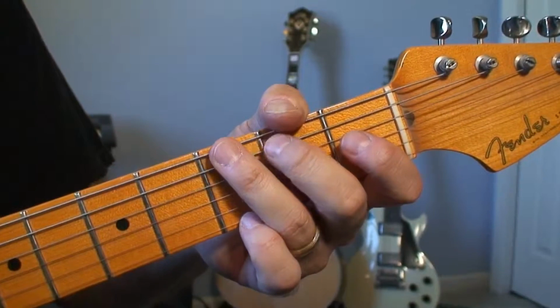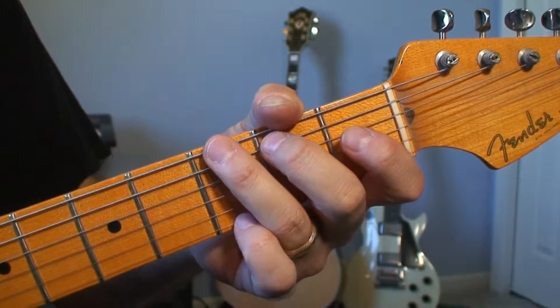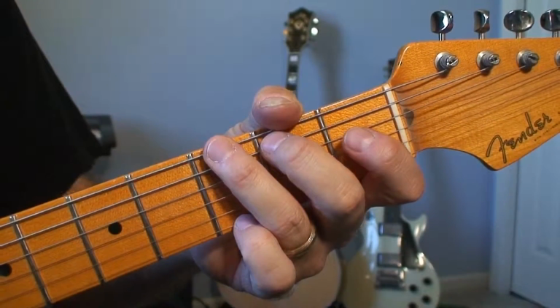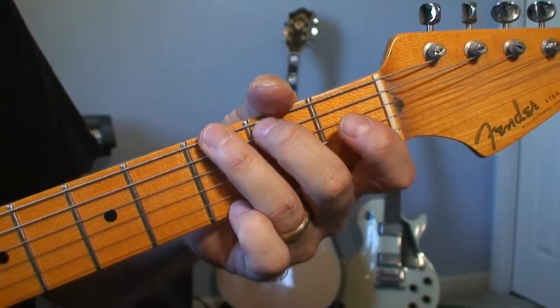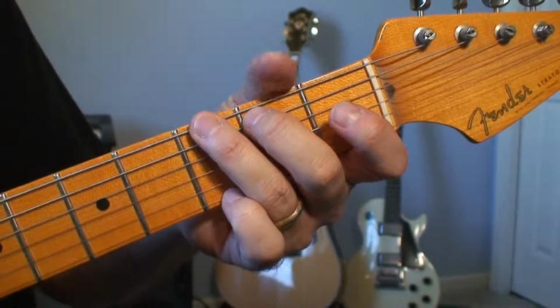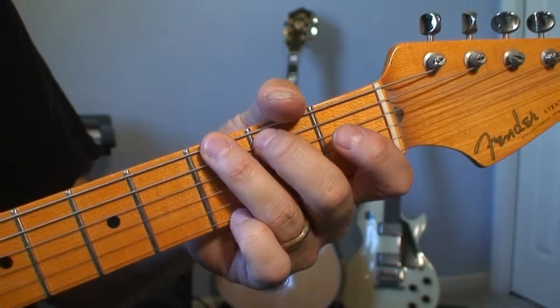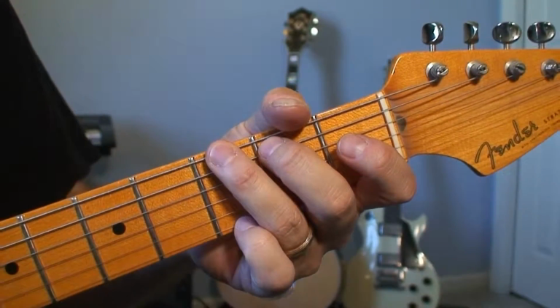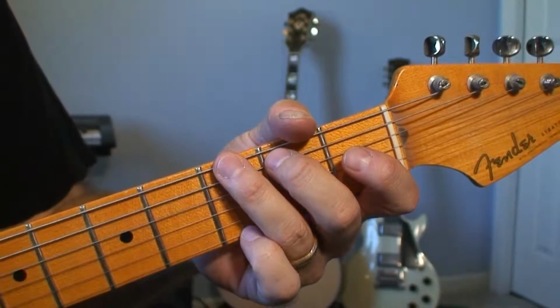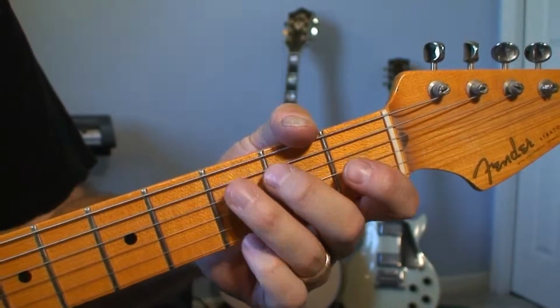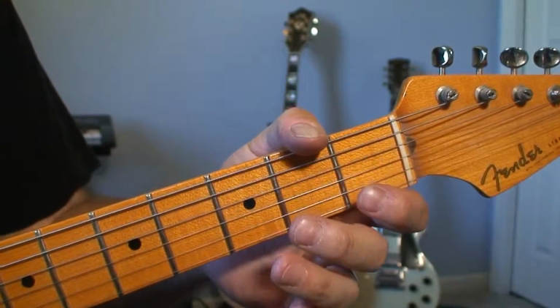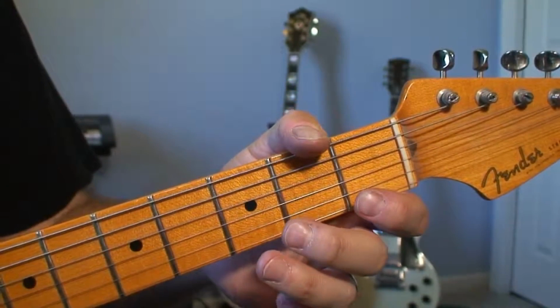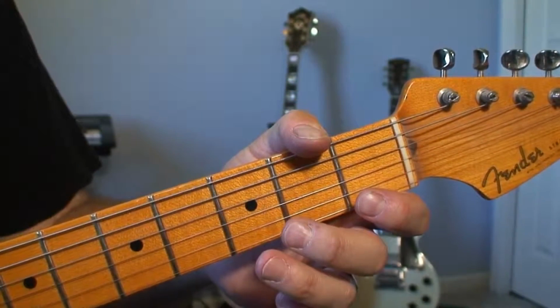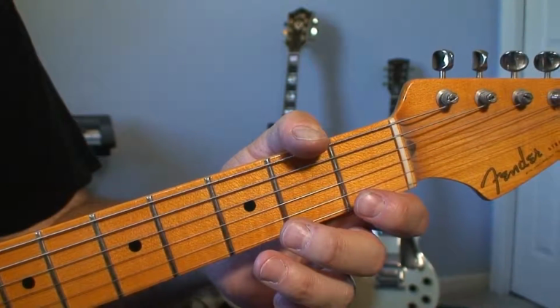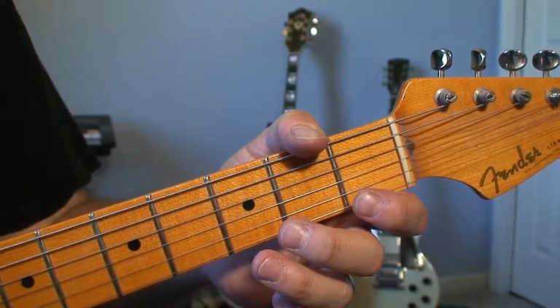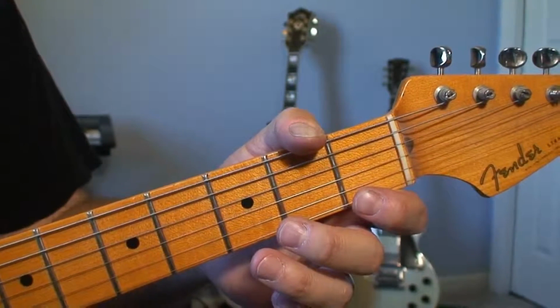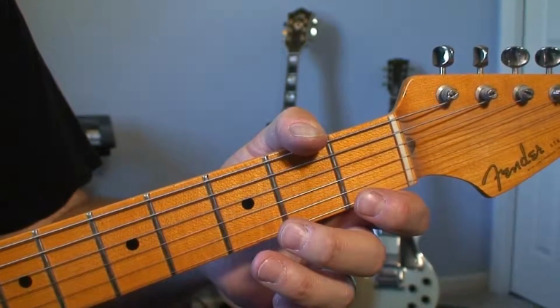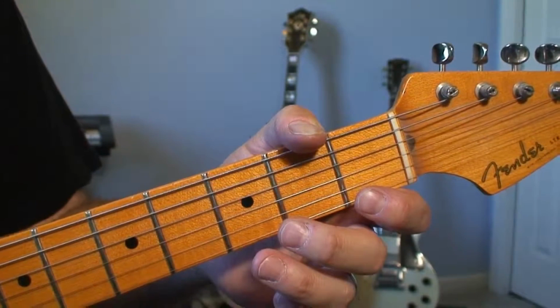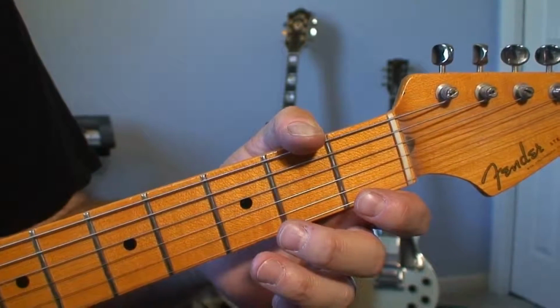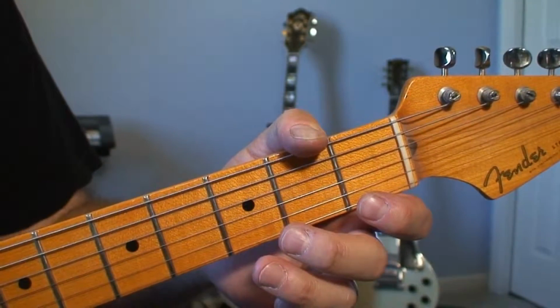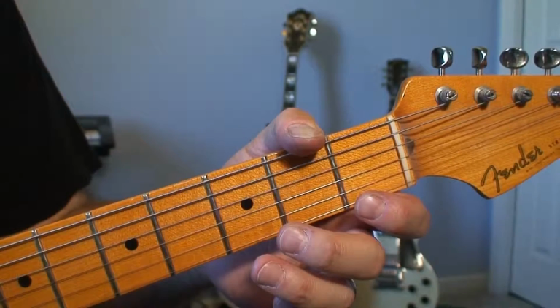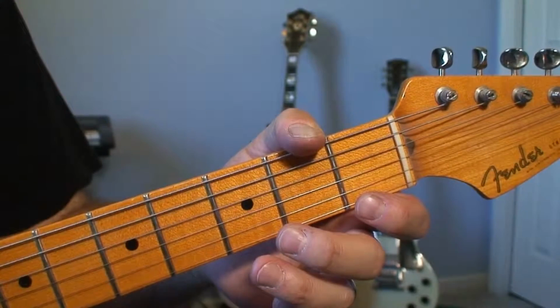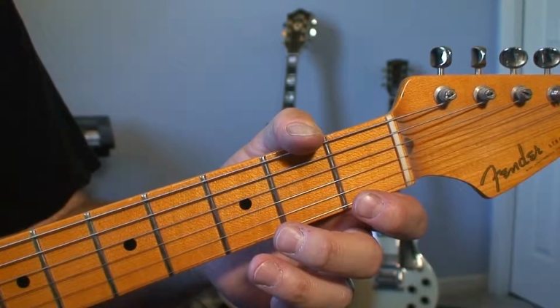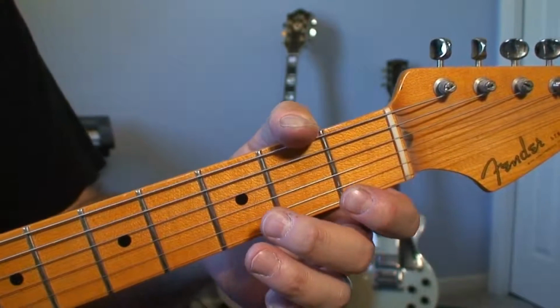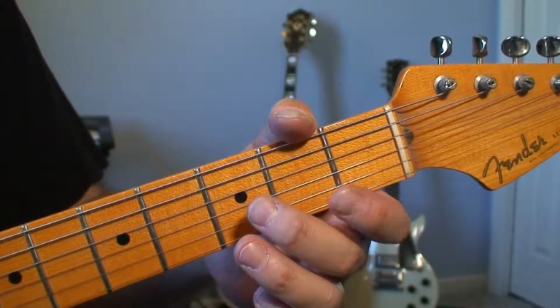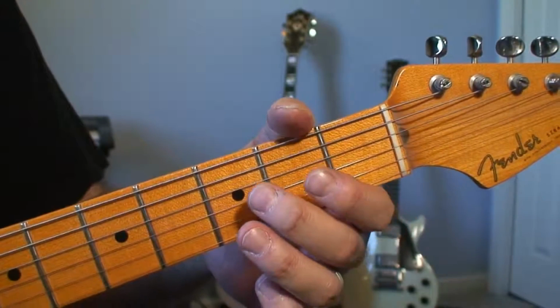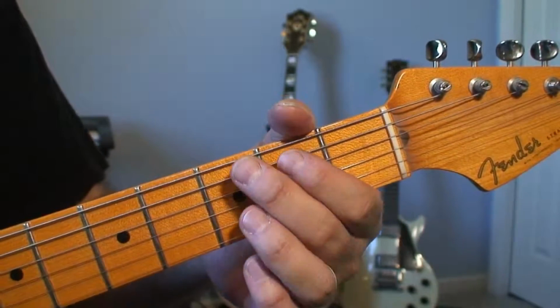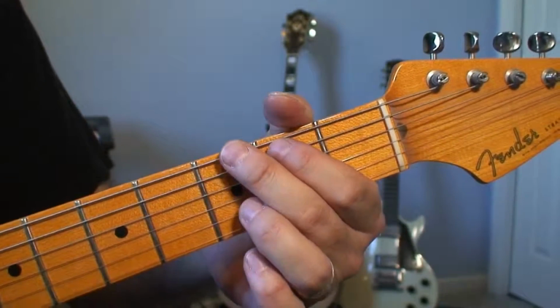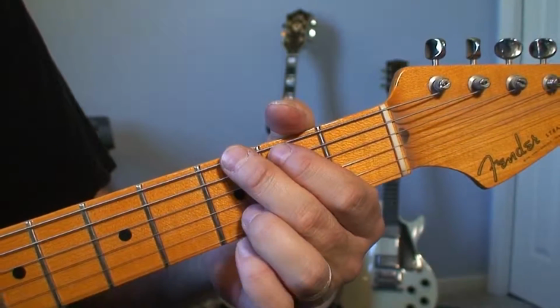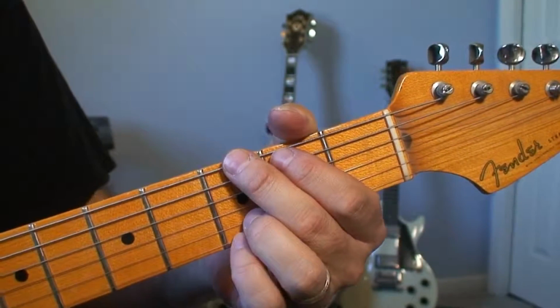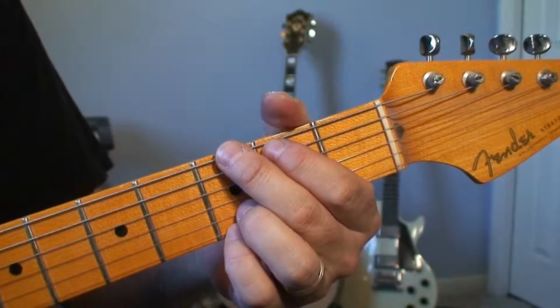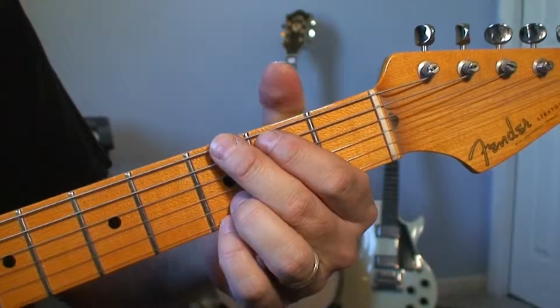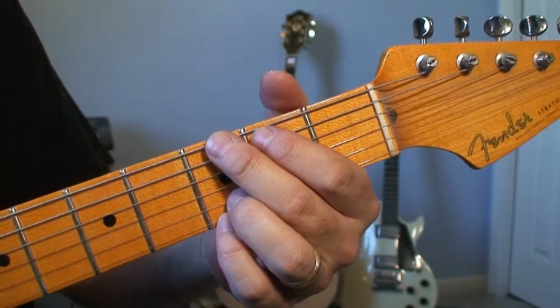Hi, this is Chris Rupp from the Guitar Training Camp, and today we're going to be taking a look at how to play a G major chord — an open G chord.